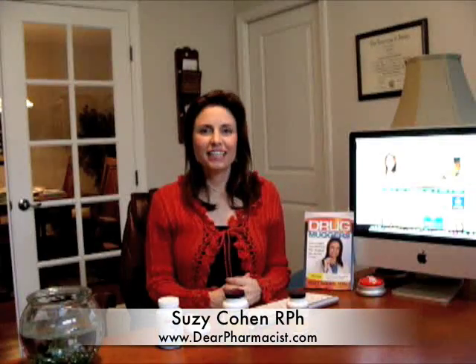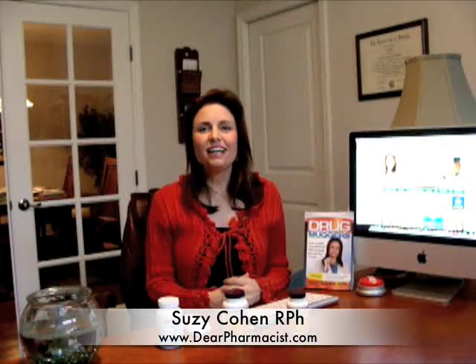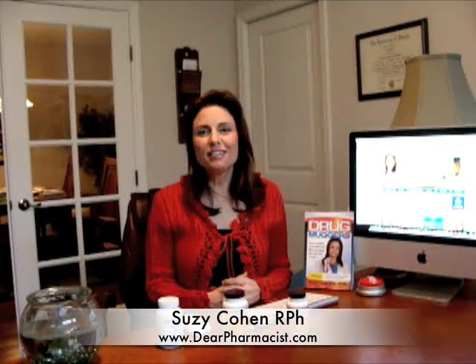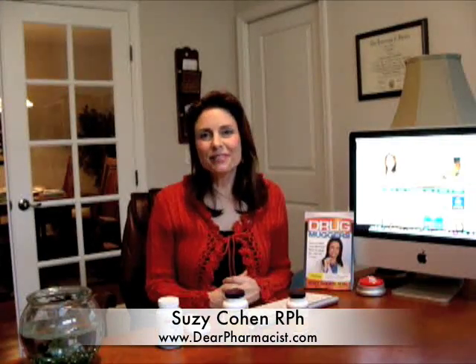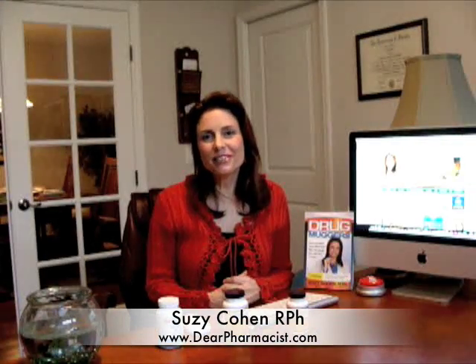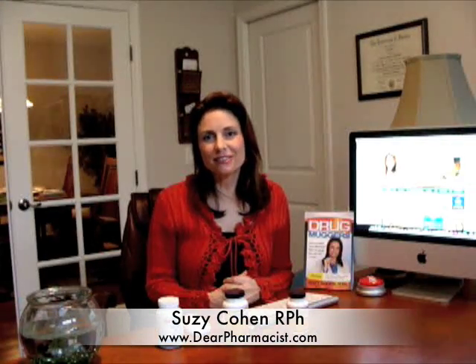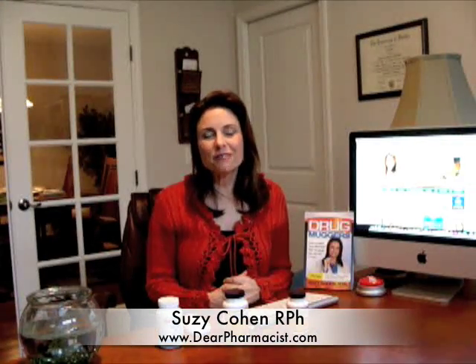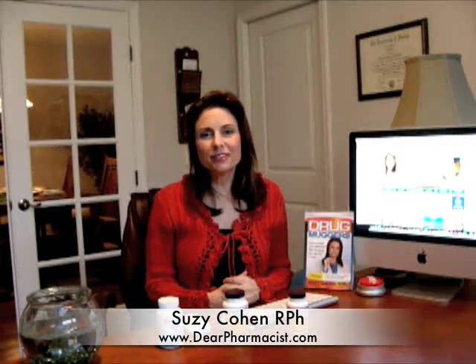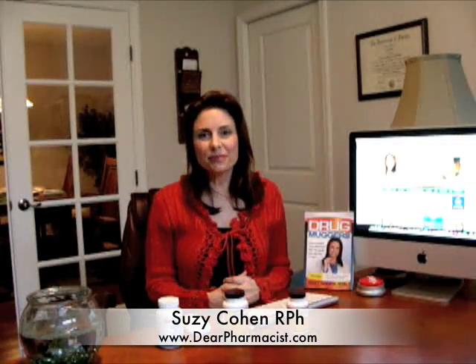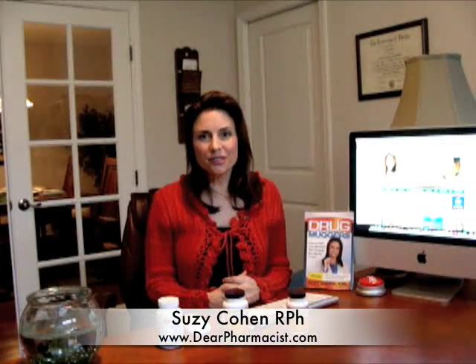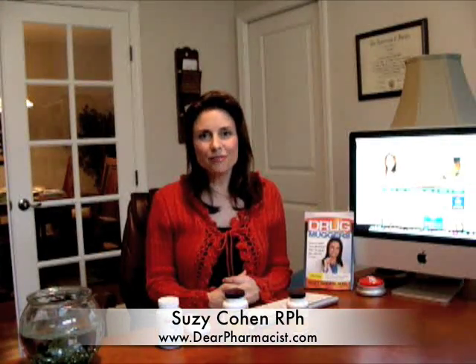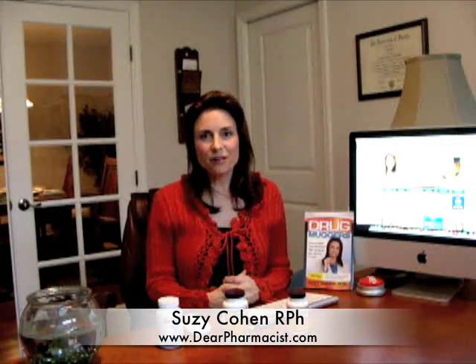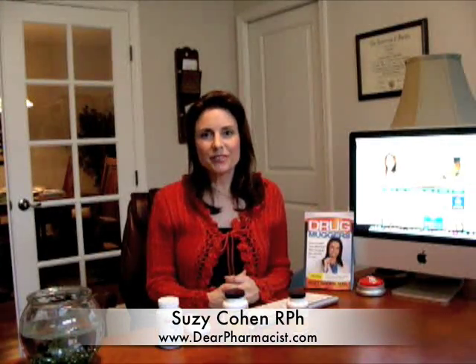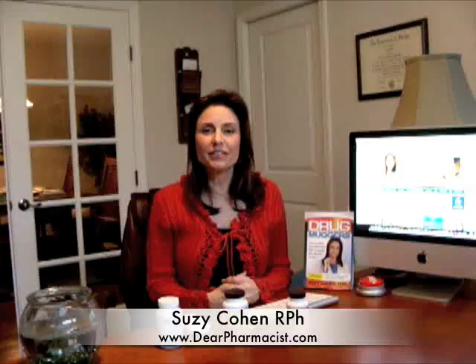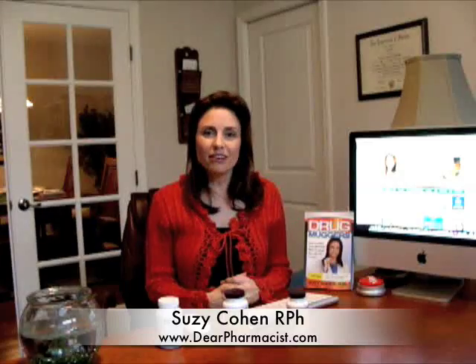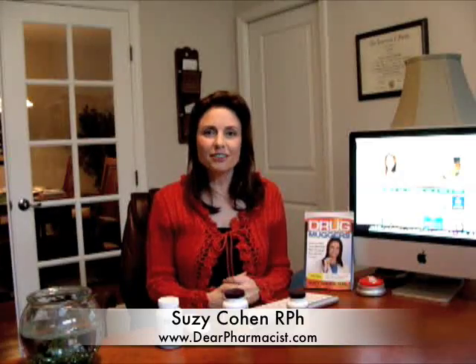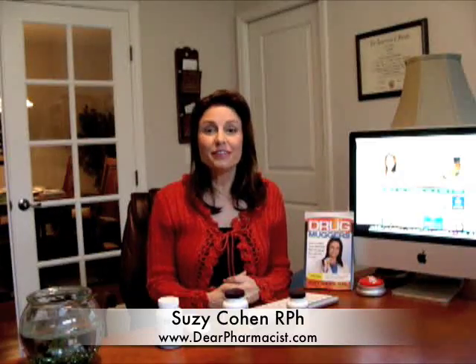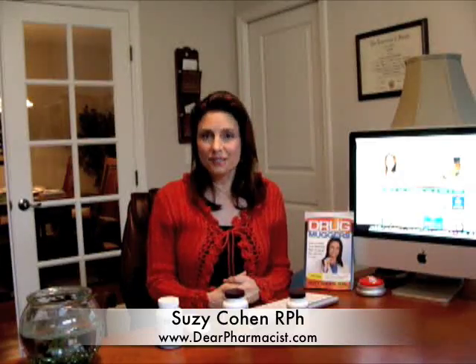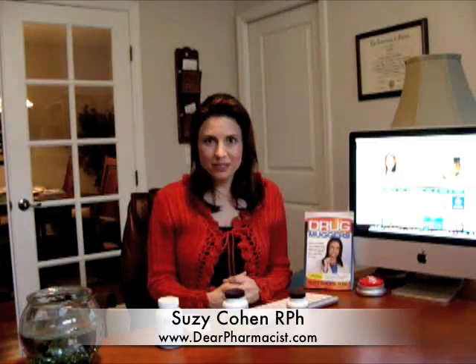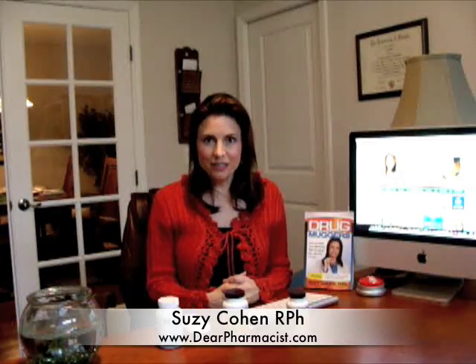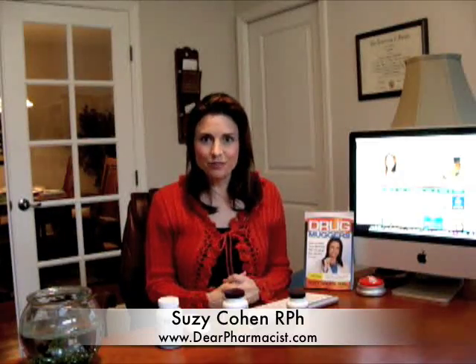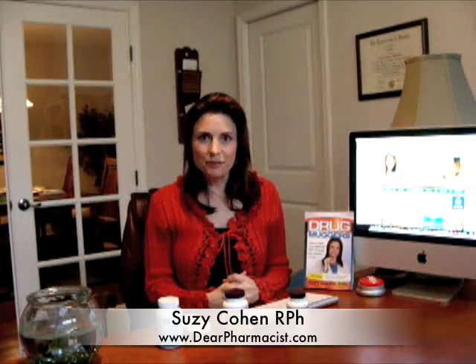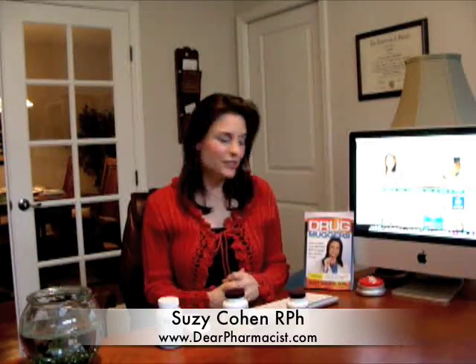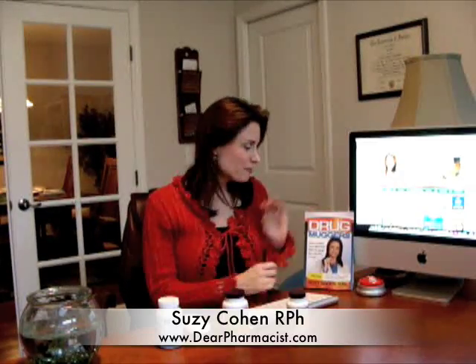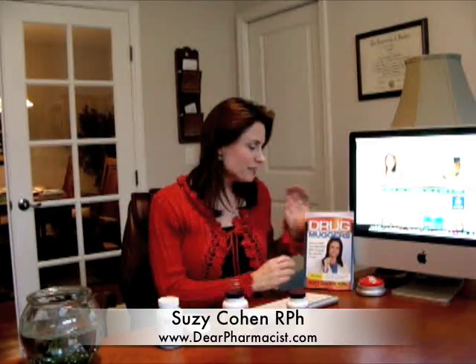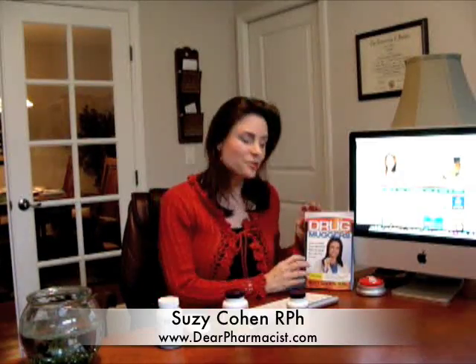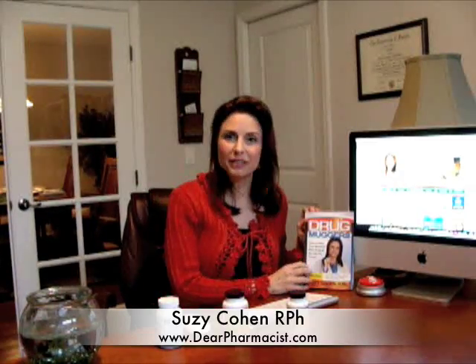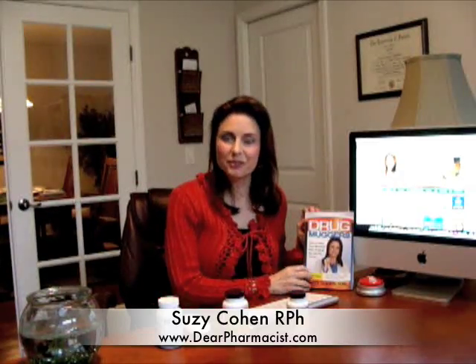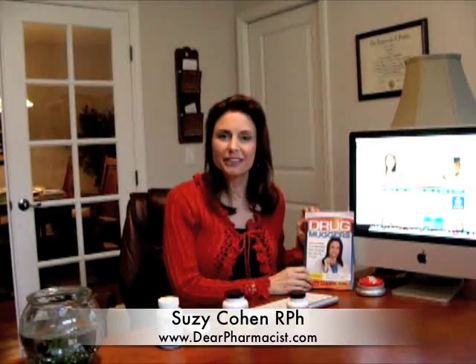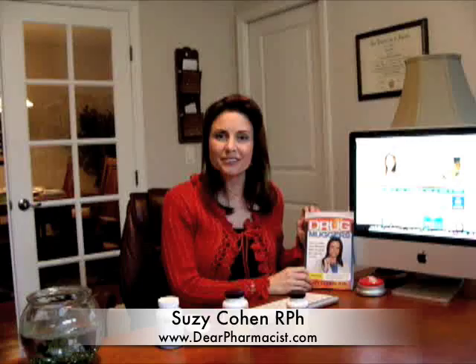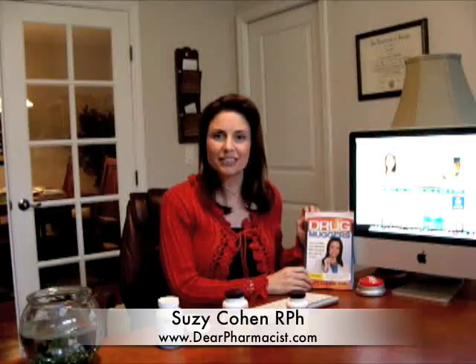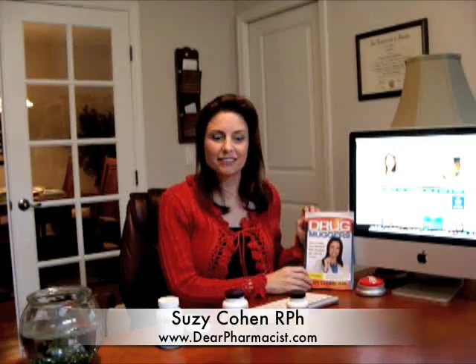Hi, I'm Susie Cohen, America's Most Trusted Pharmacist and the author of The 24 Hour Pharmacist as well as Drug Muggers, my newest release.